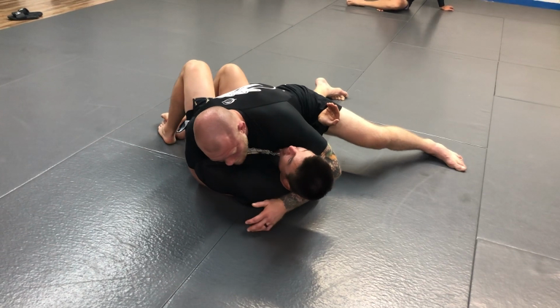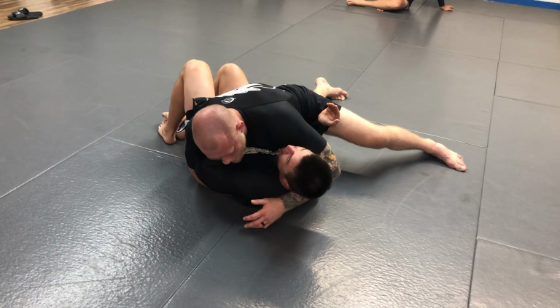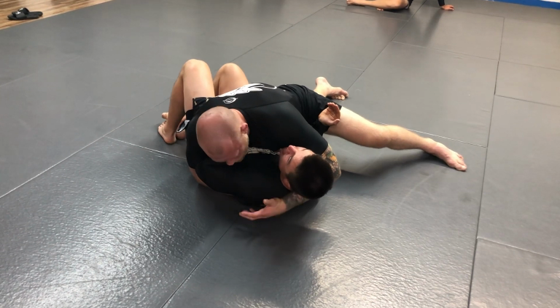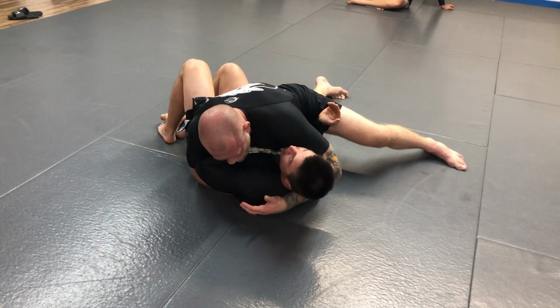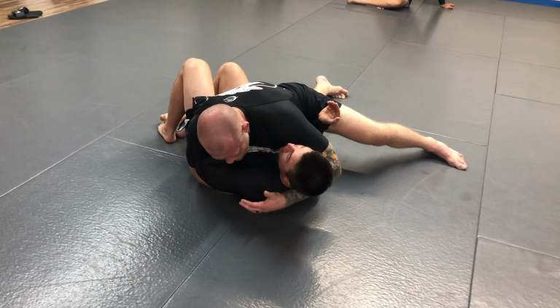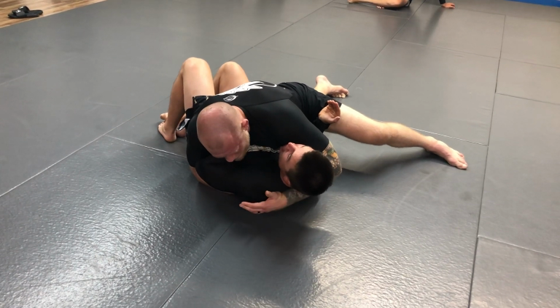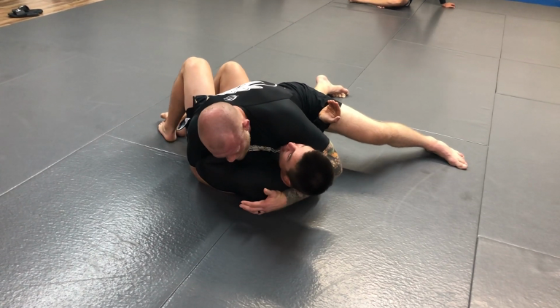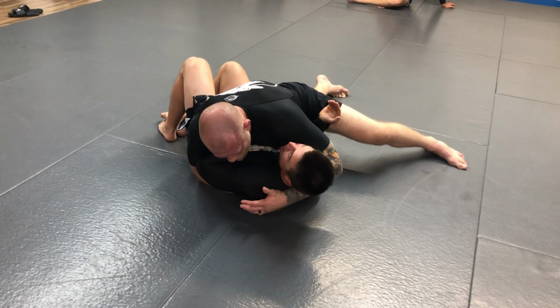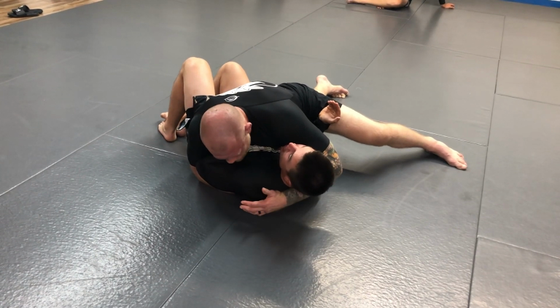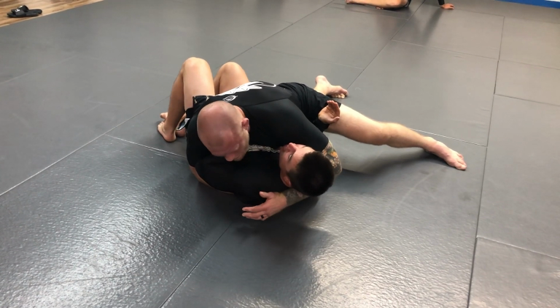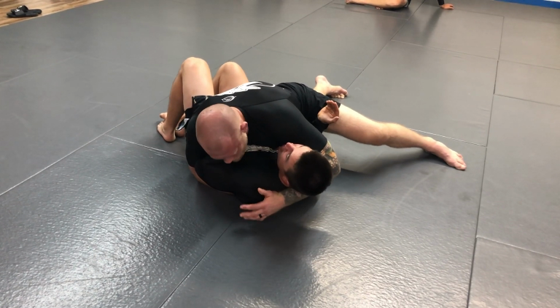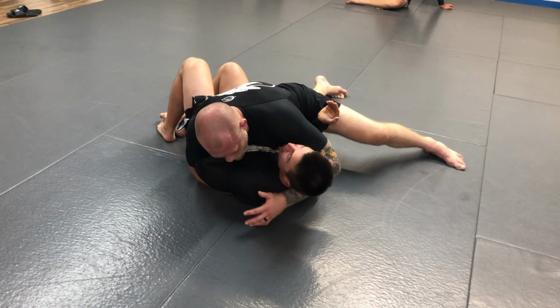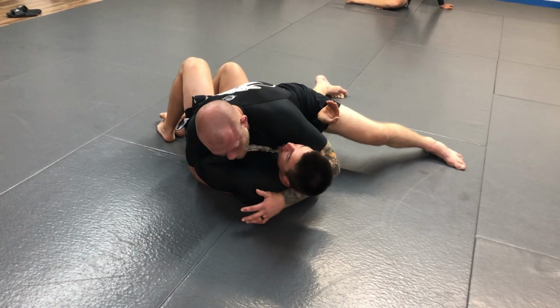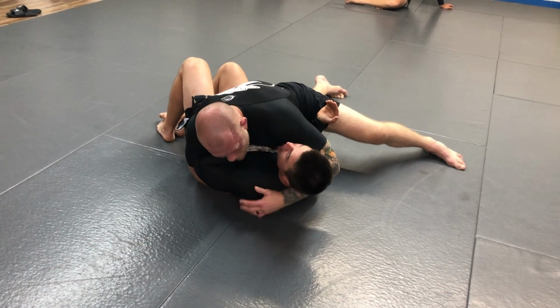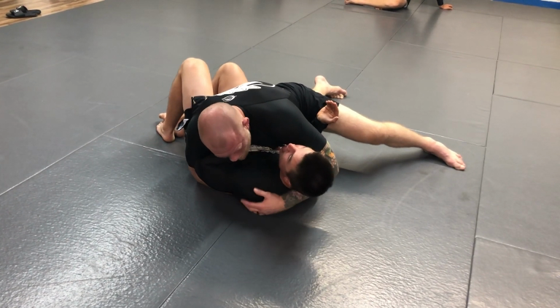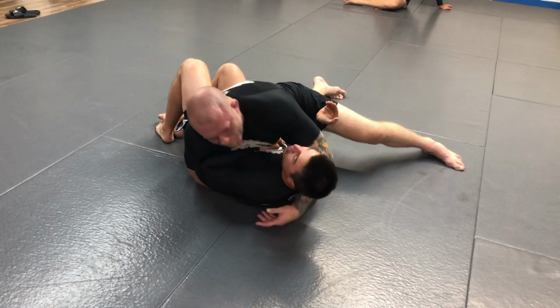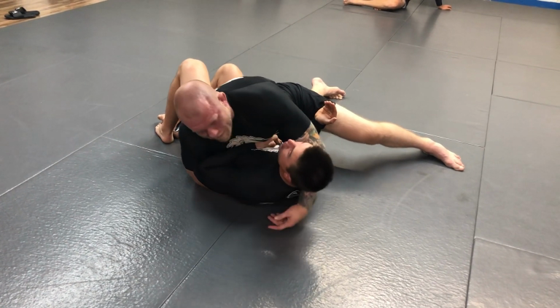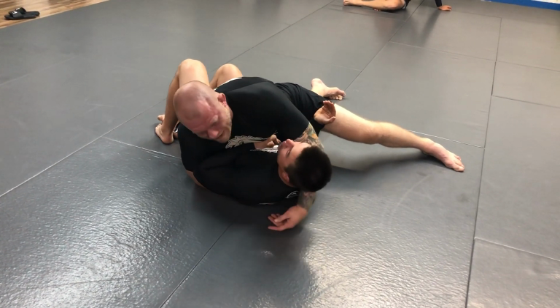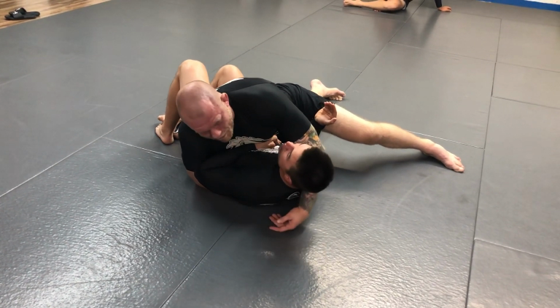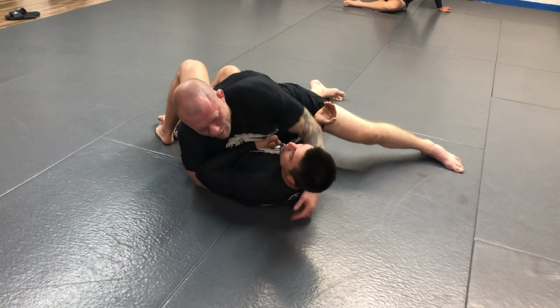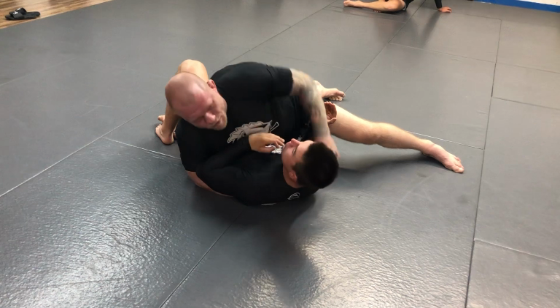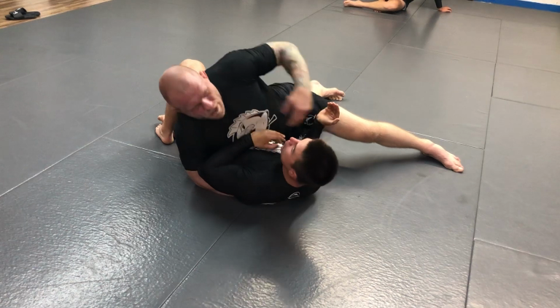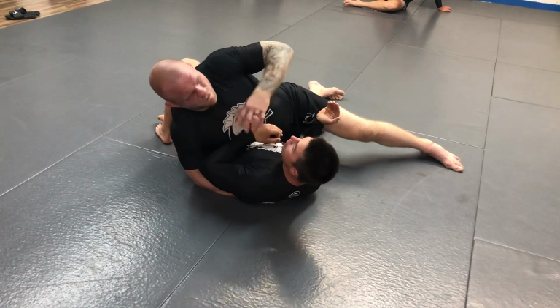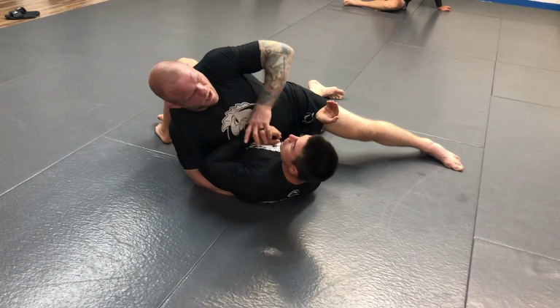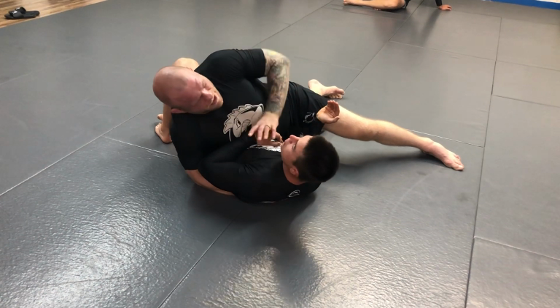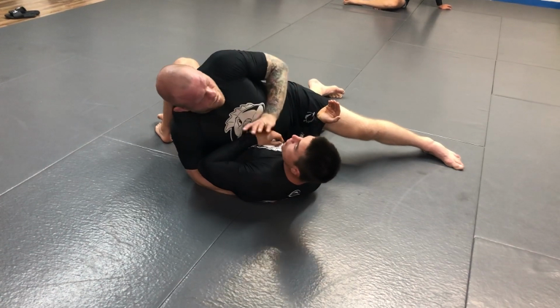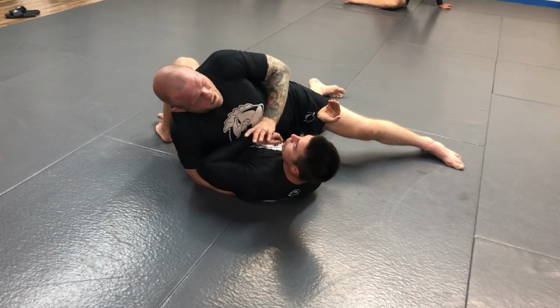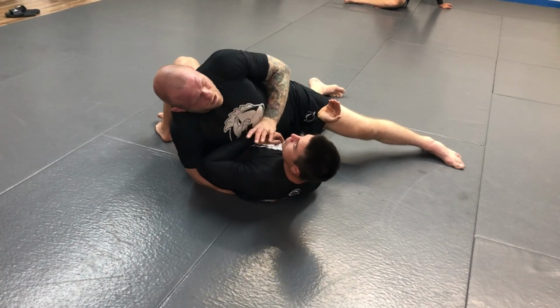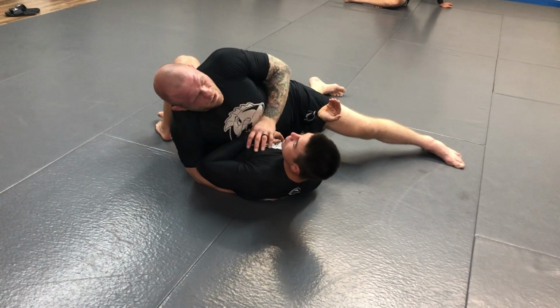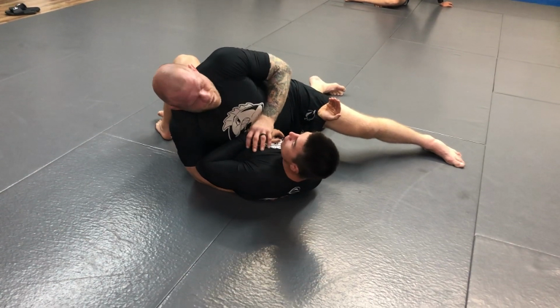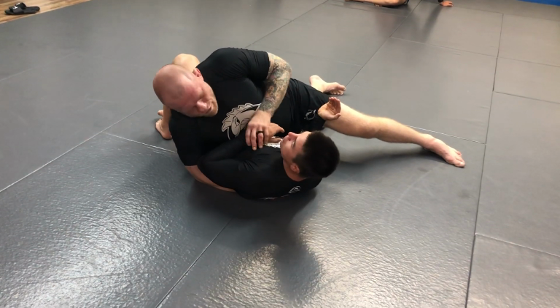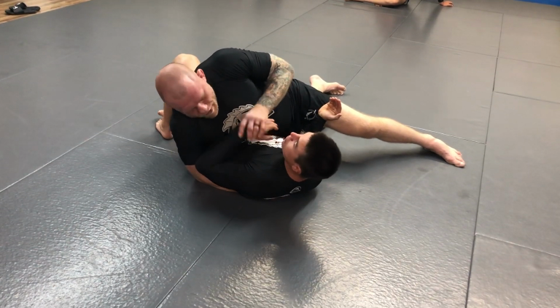A lot of times what happens here is he starts to struggle and he might pop his hand out. But when you do that, you drain a lot of his energy.